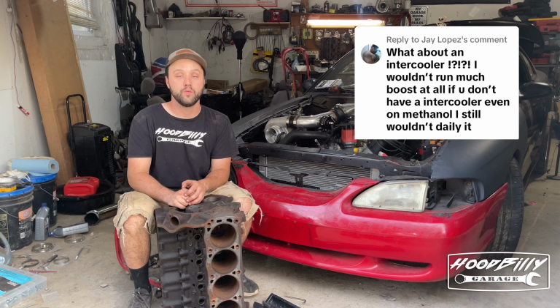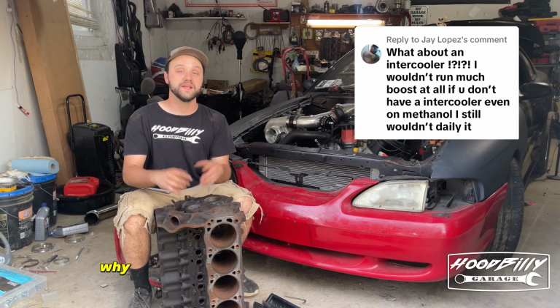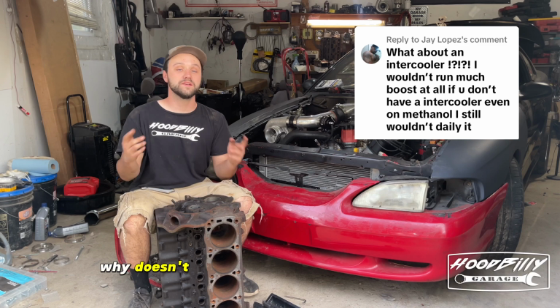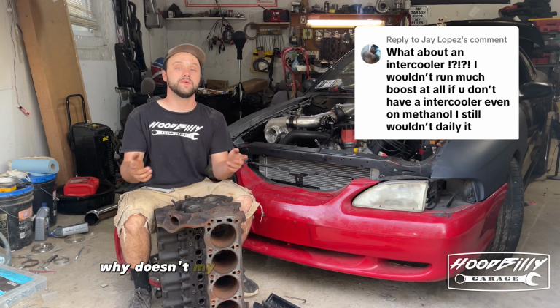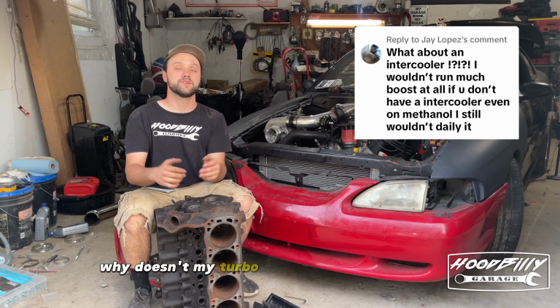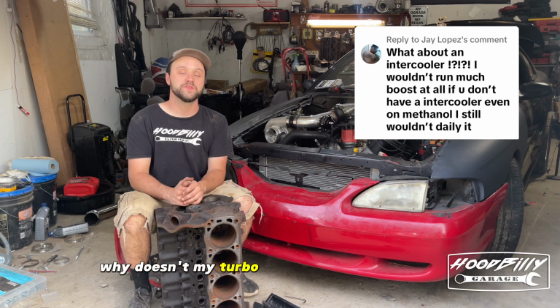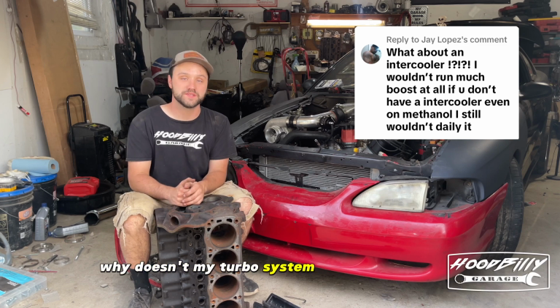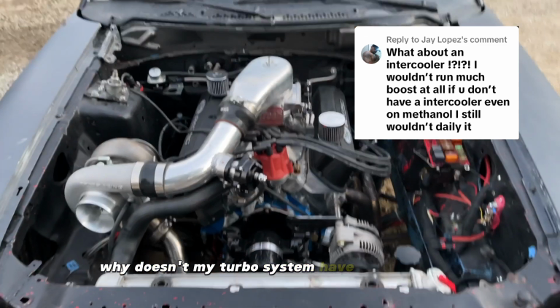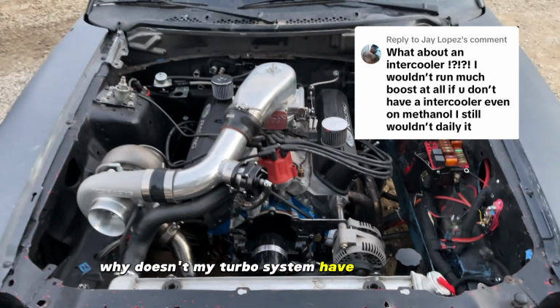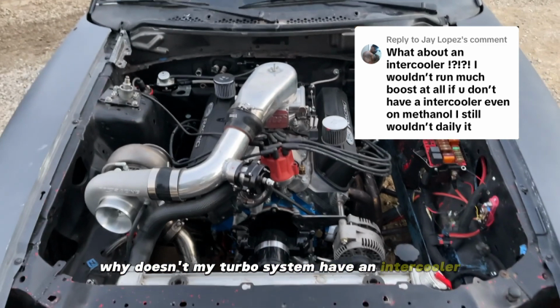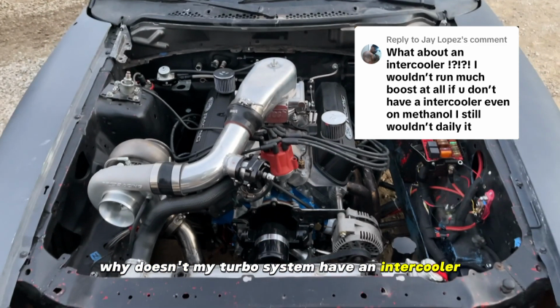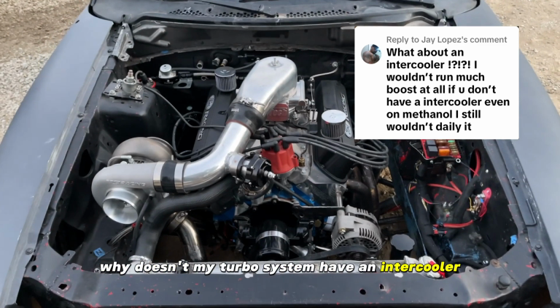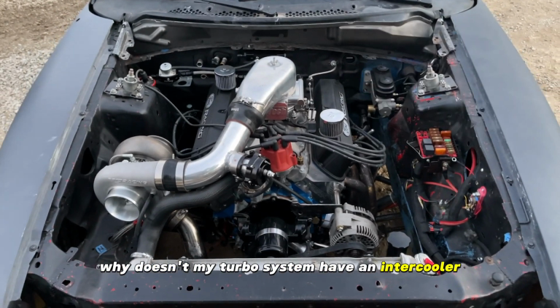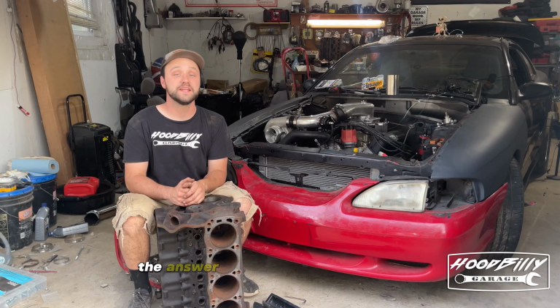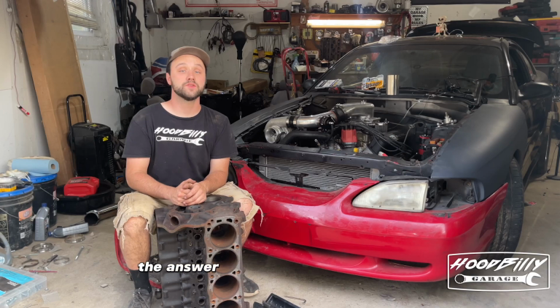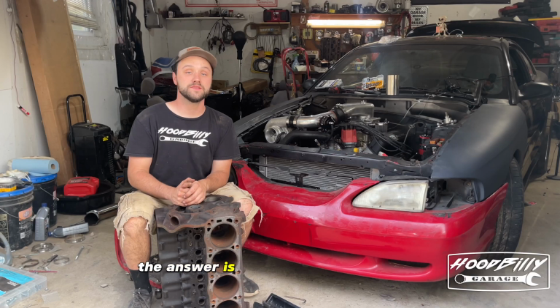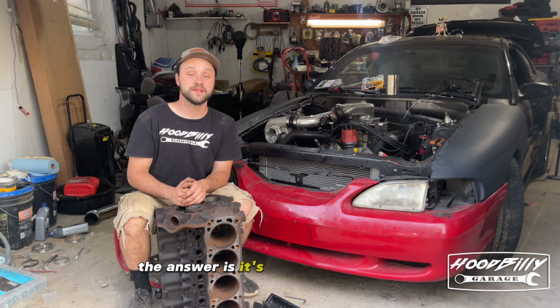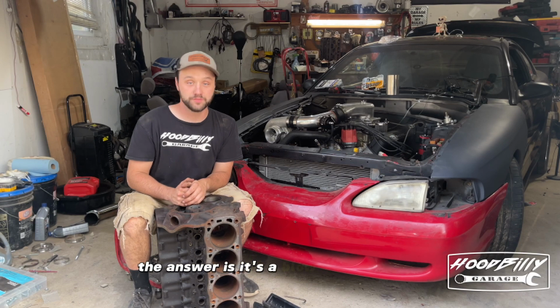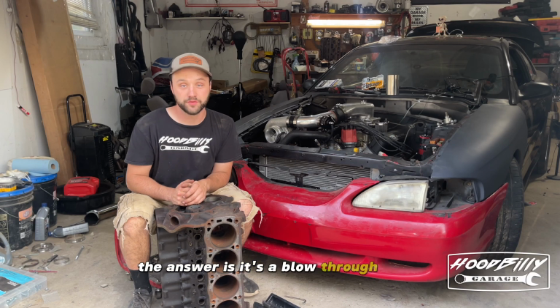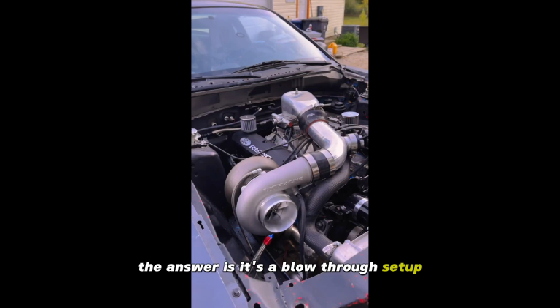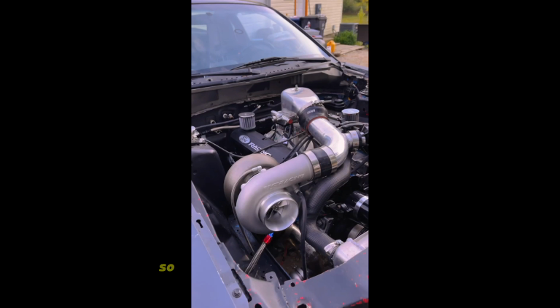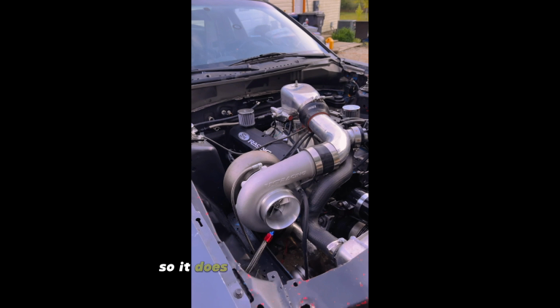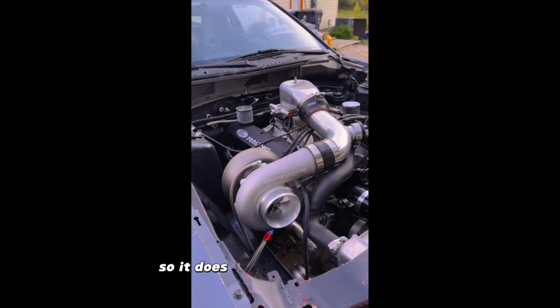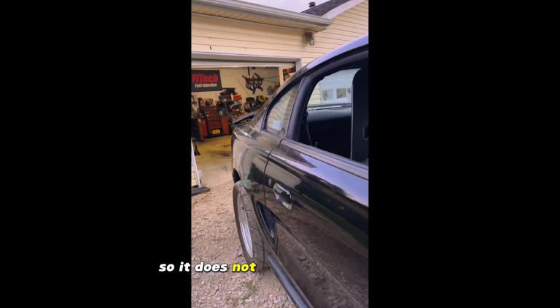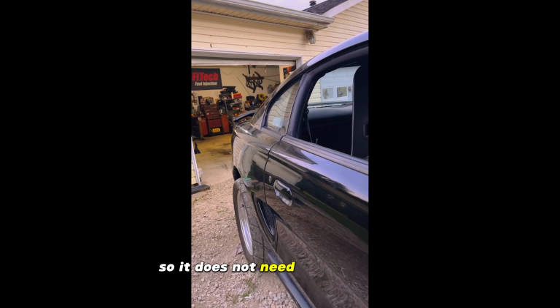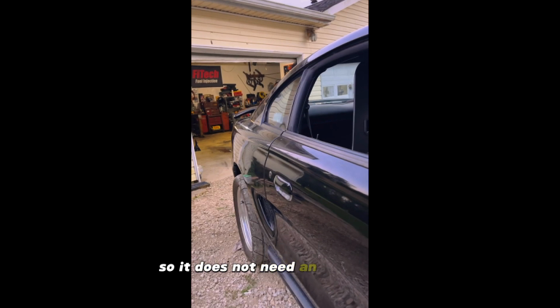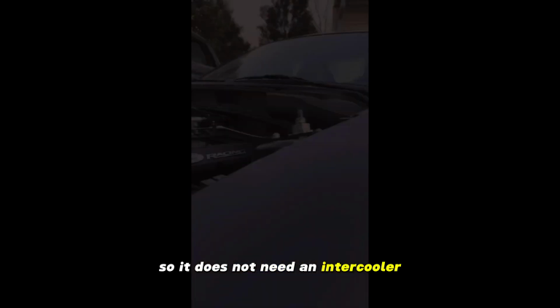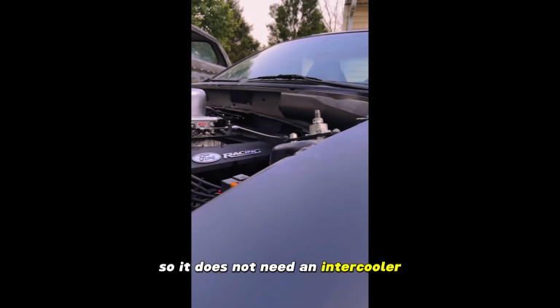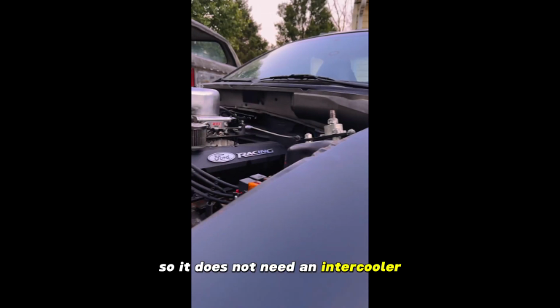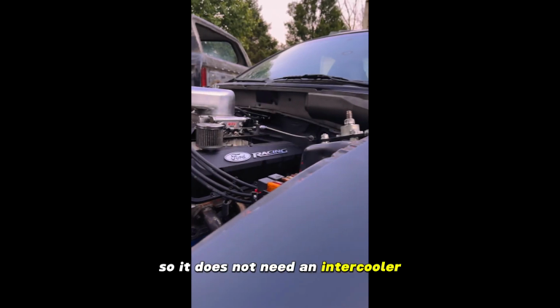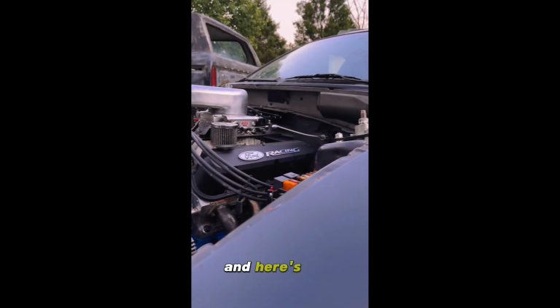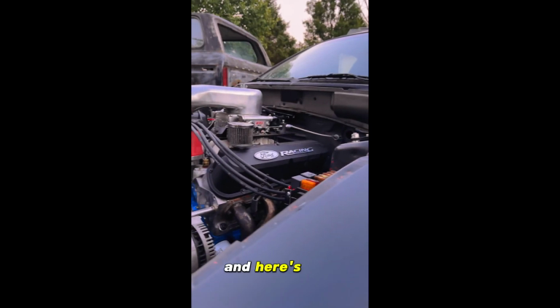Why doesn't my turbo system have an intercooler? And the answer is, it's a blow-through setup, so it does not need an intercooler. And here's why.